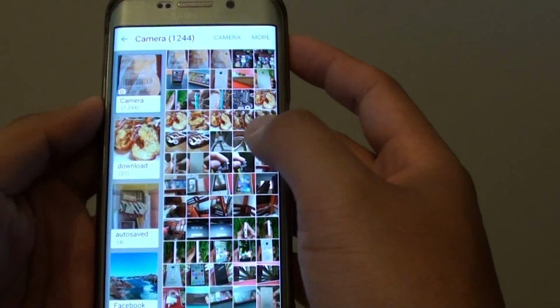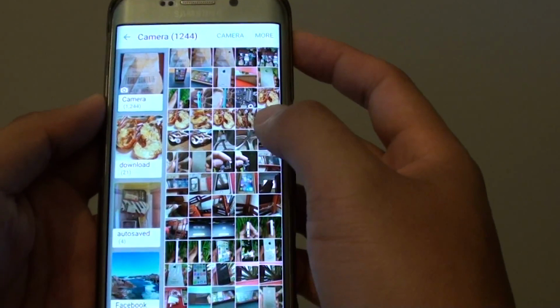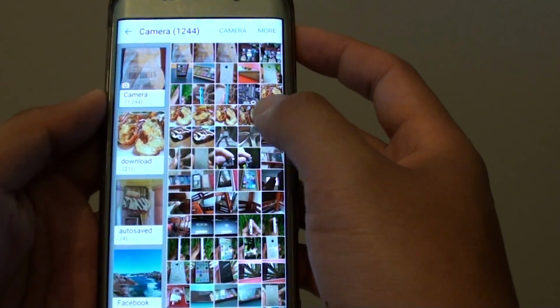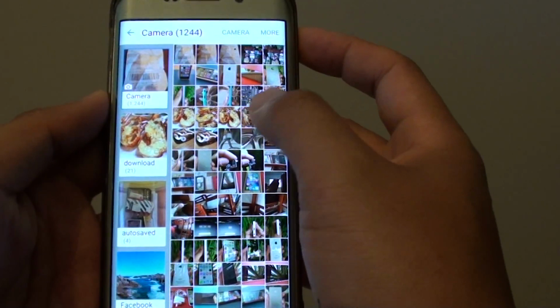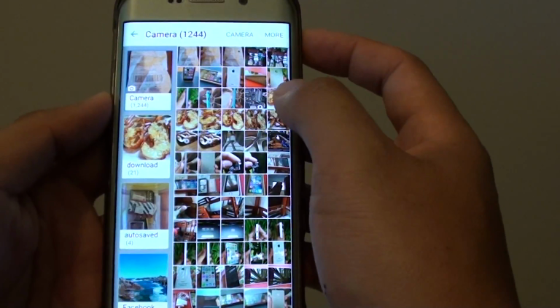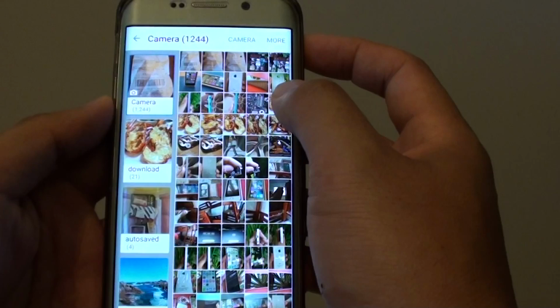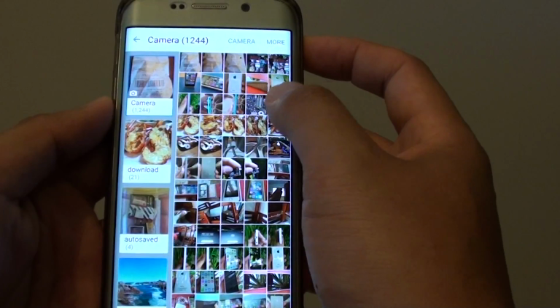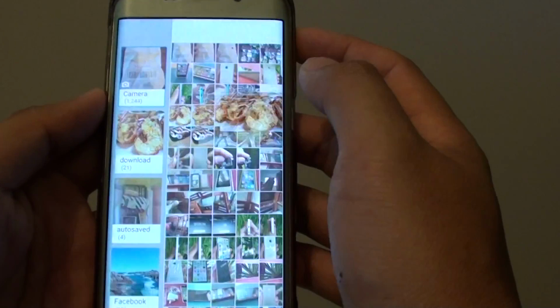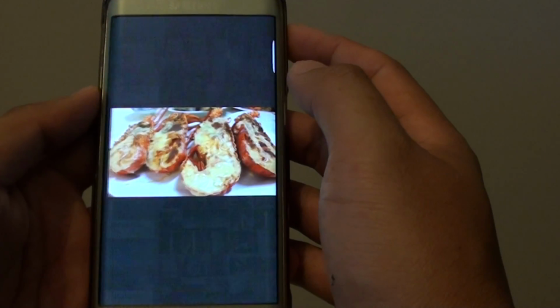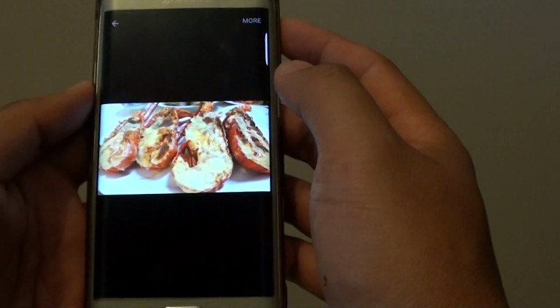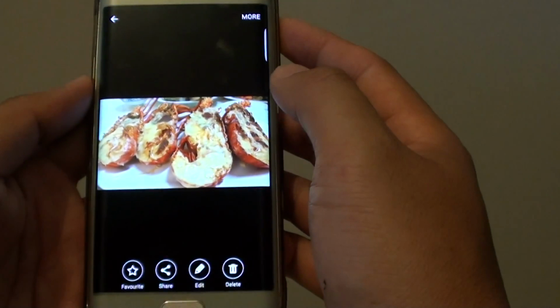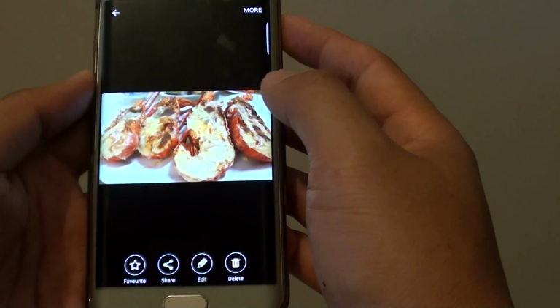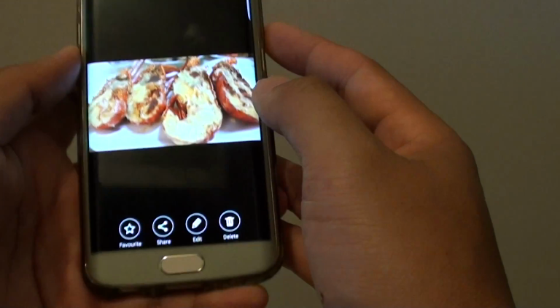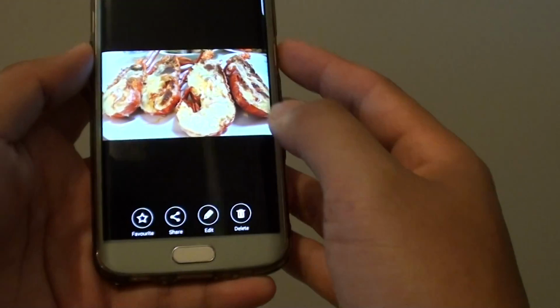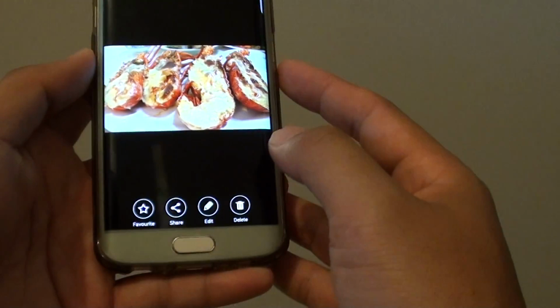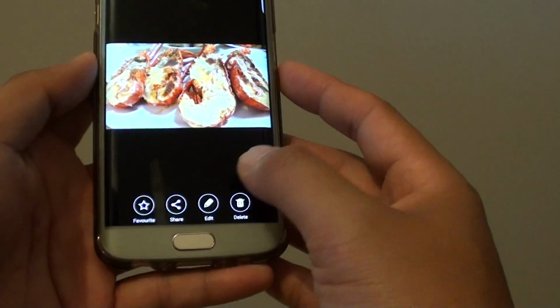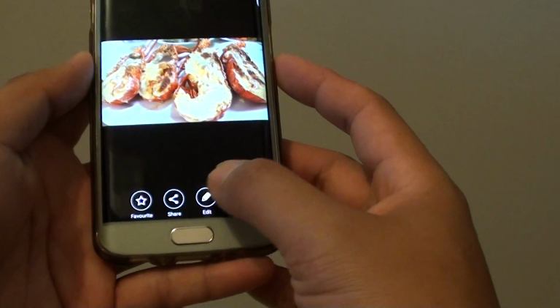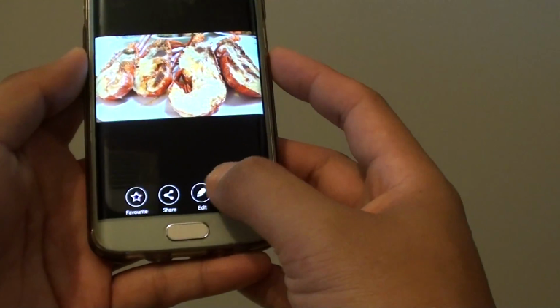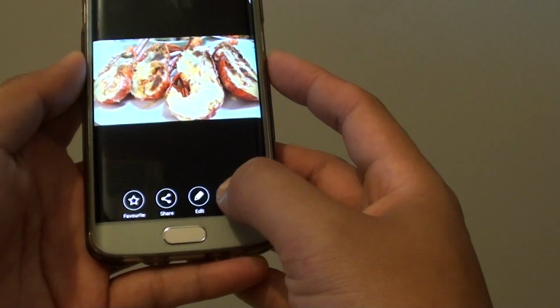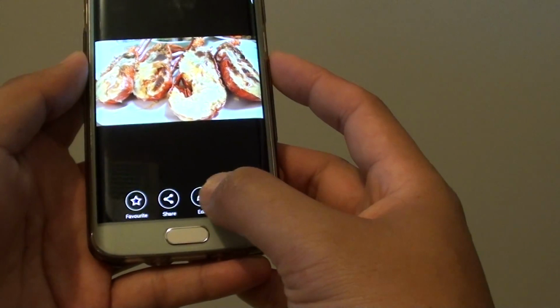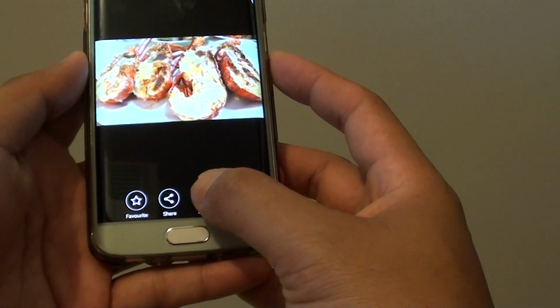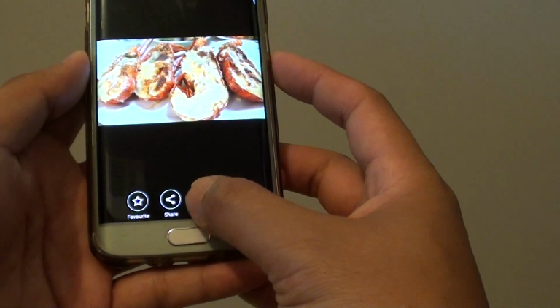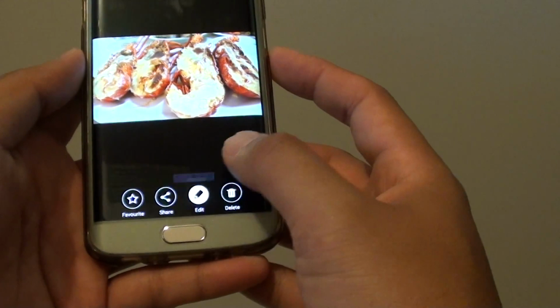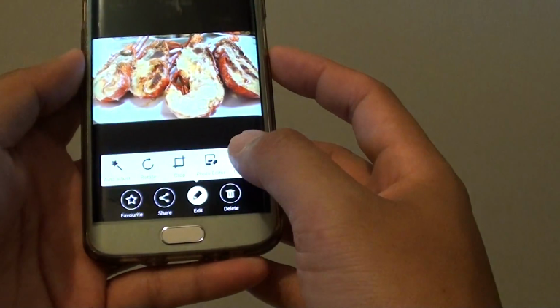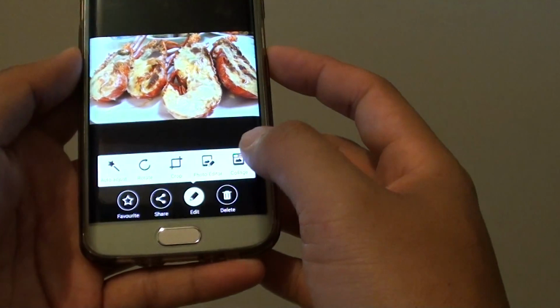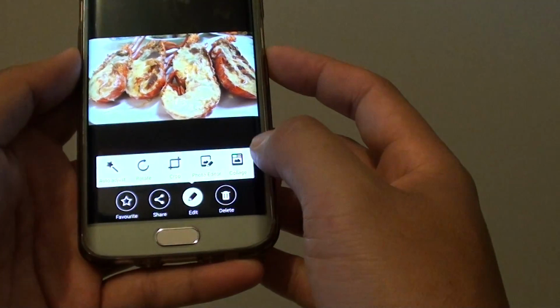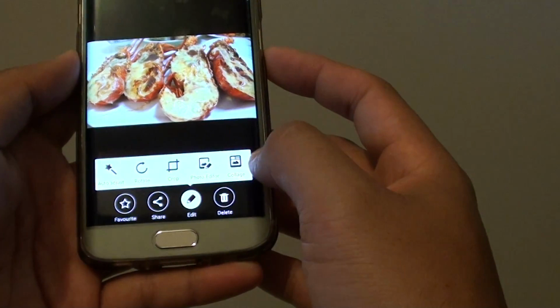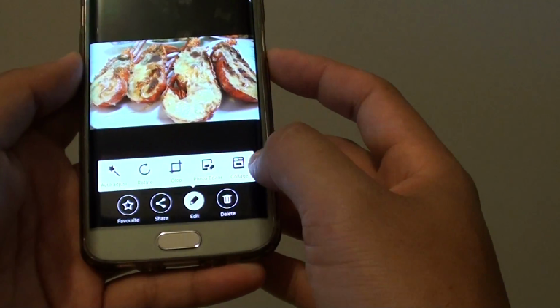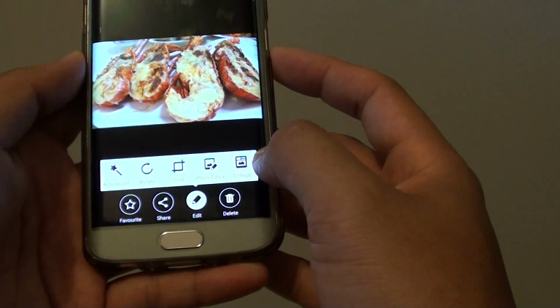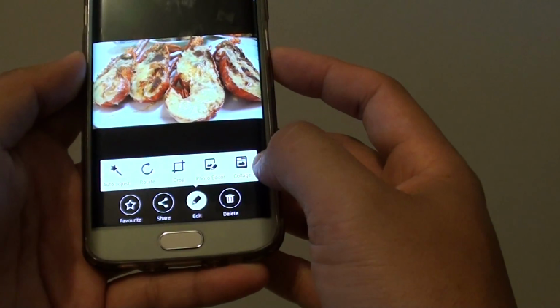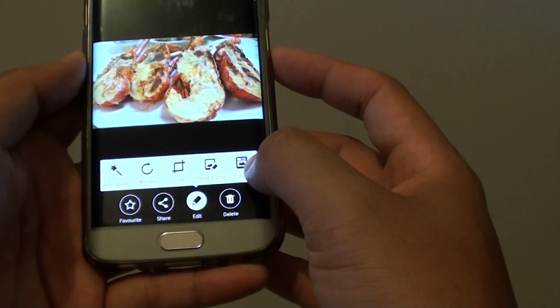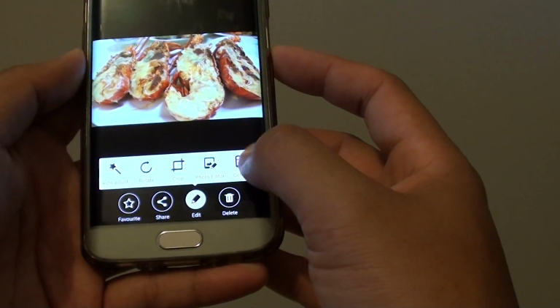Select the first photo, then tap on Edit at the bottom, and tap on Collage.